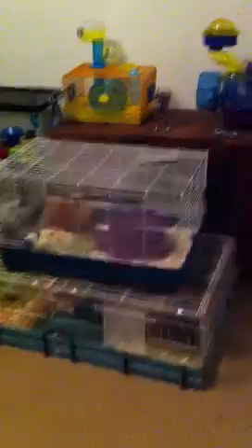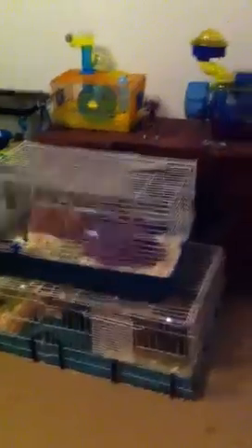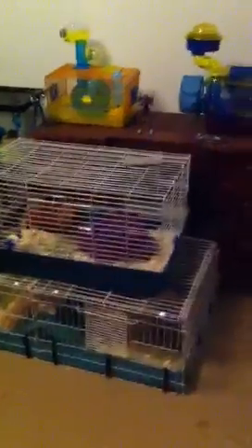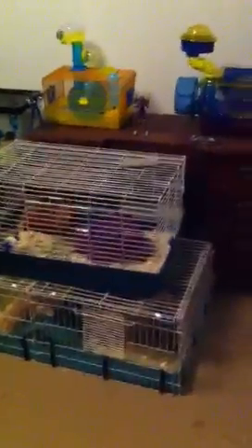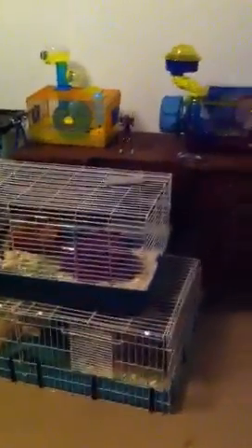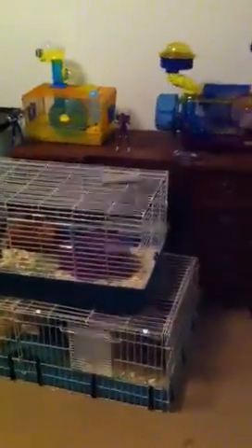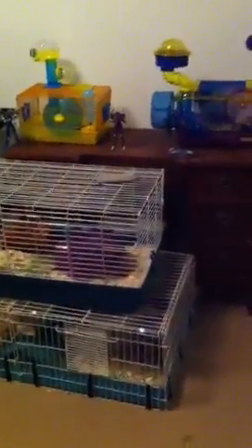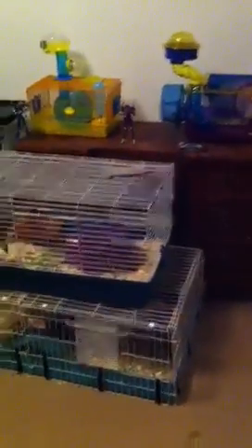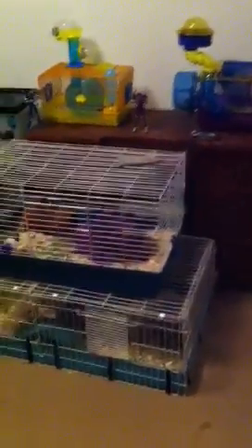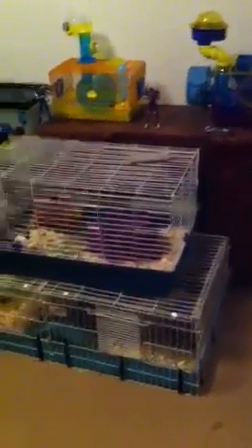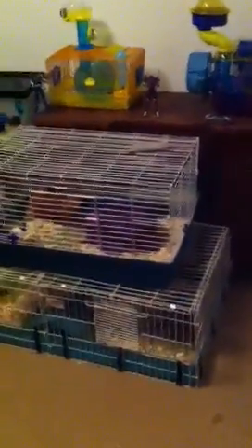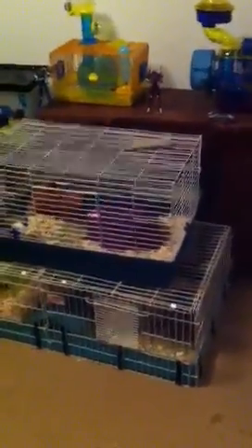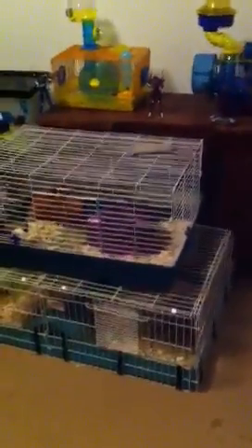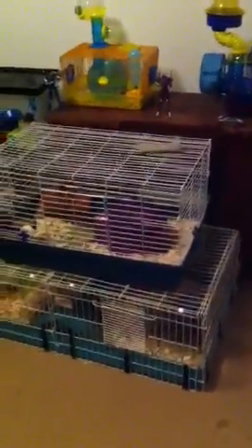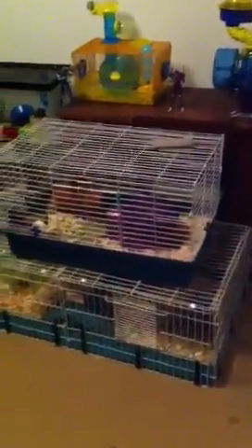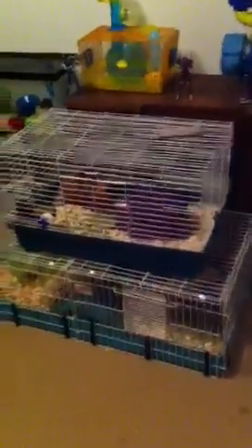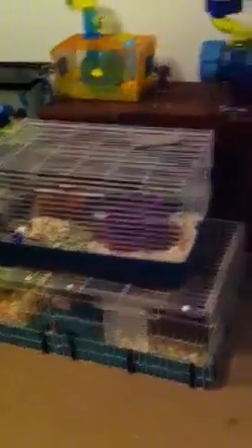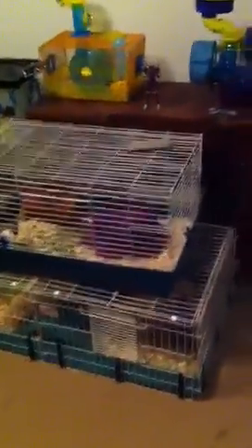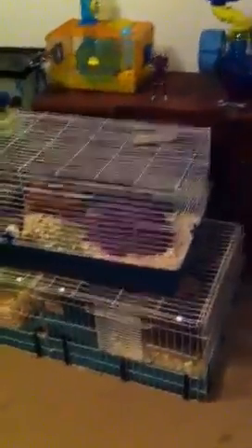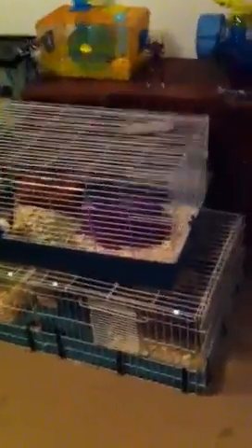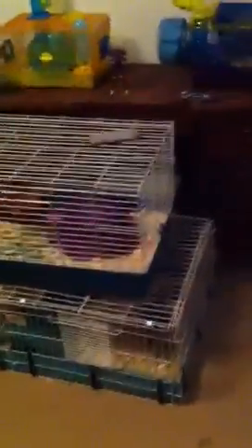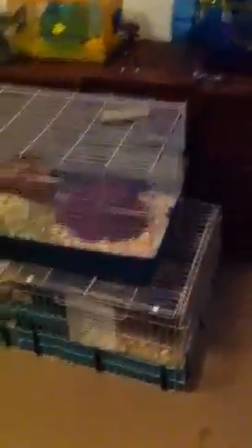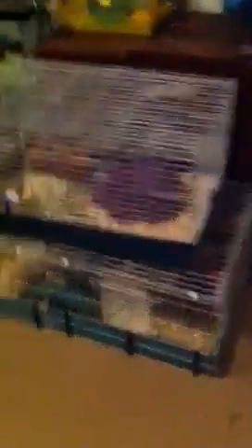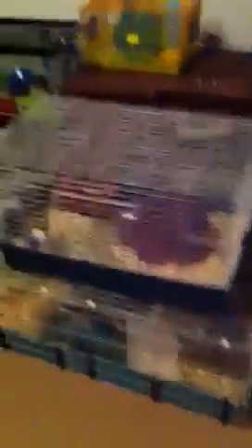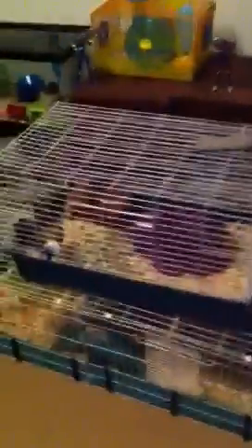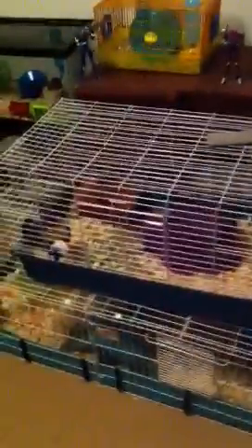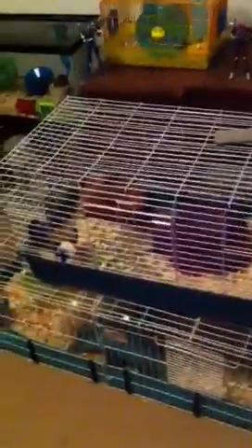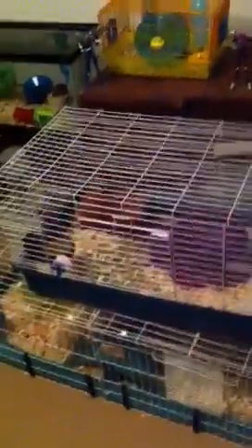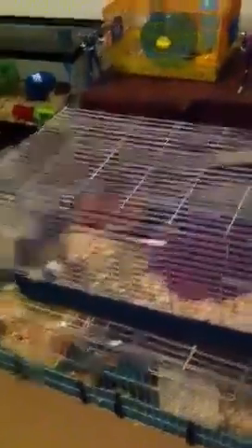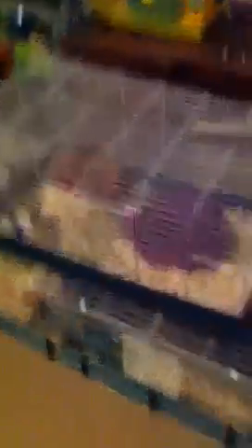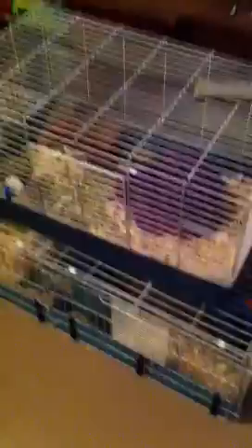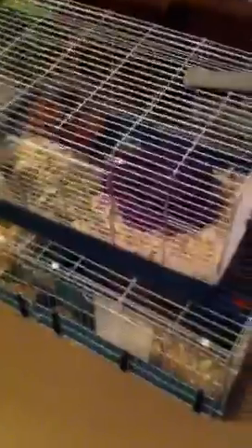Hello everyone, I'm just showing you my animals and how many we have. Other than this, we have seven cats.